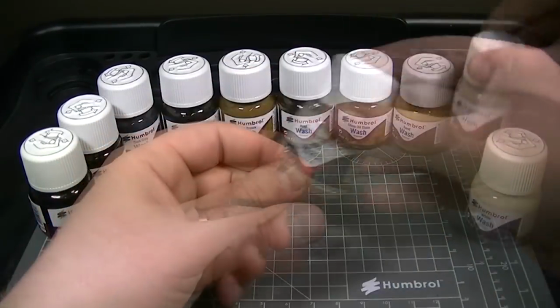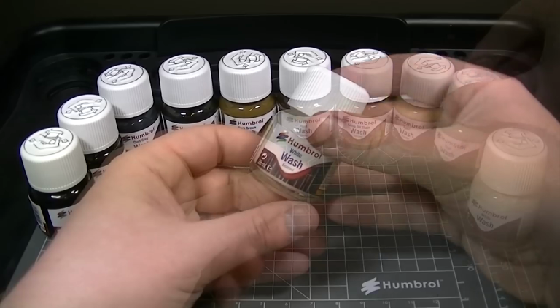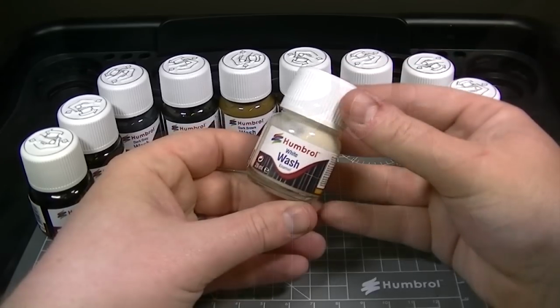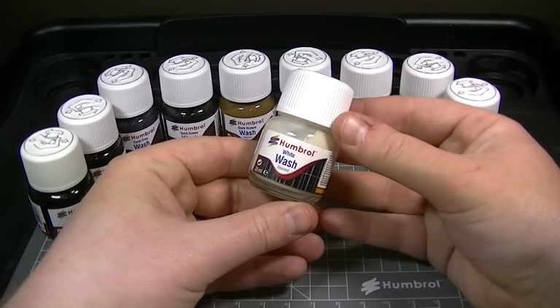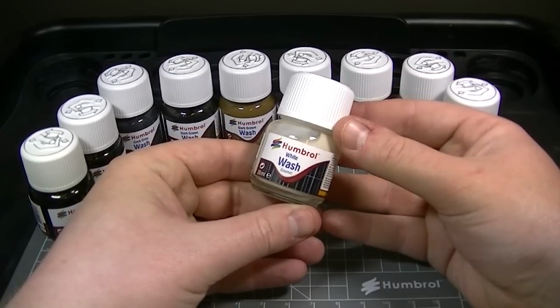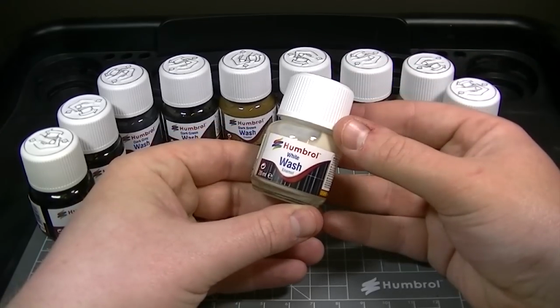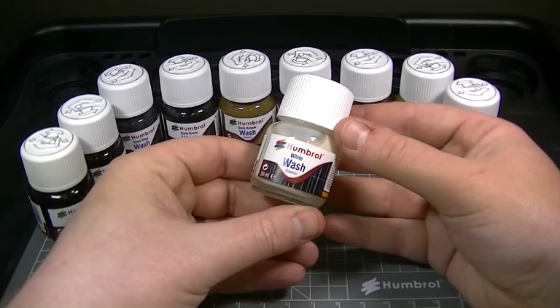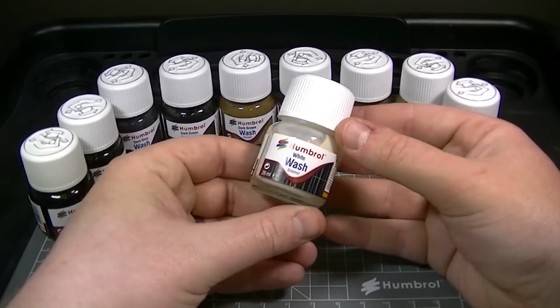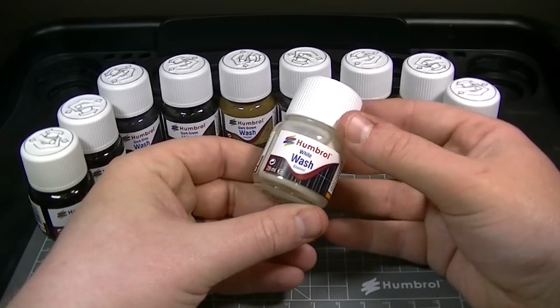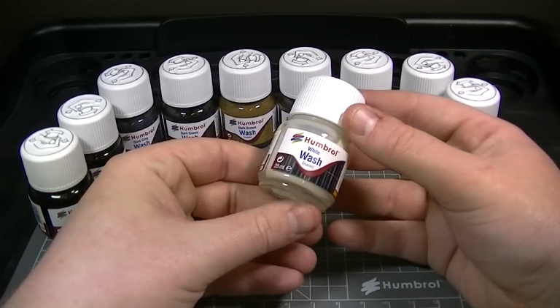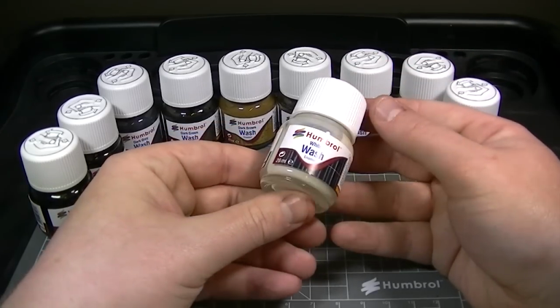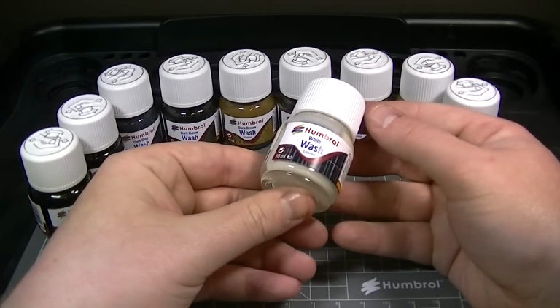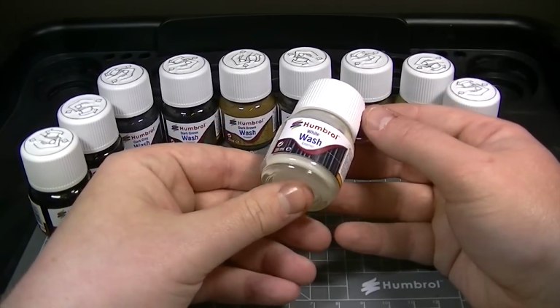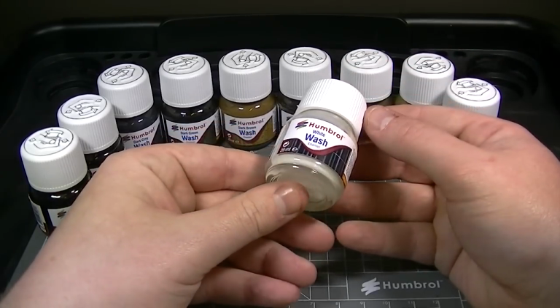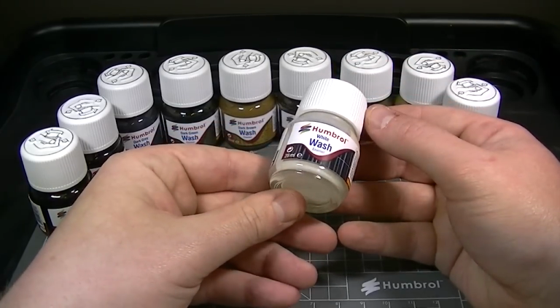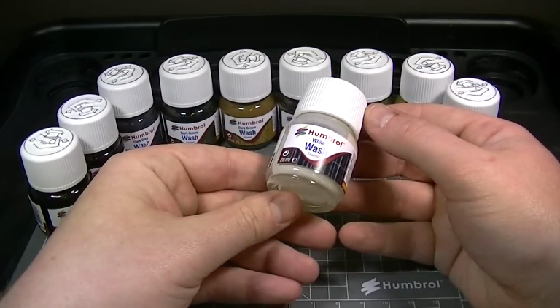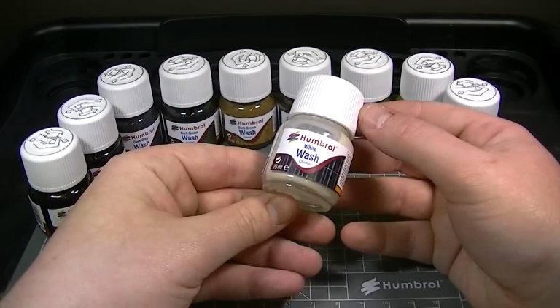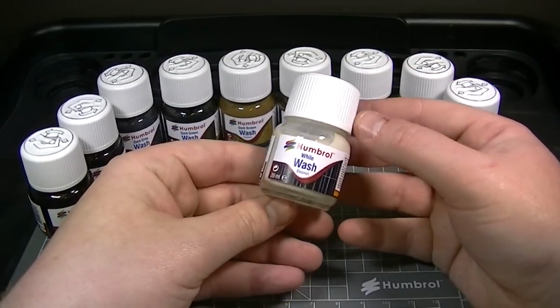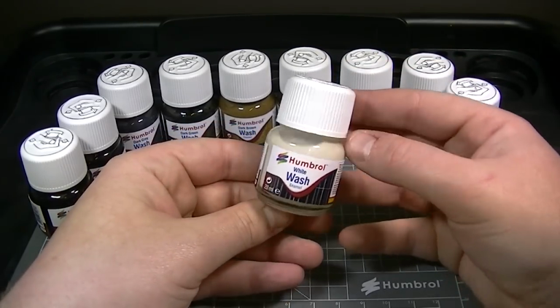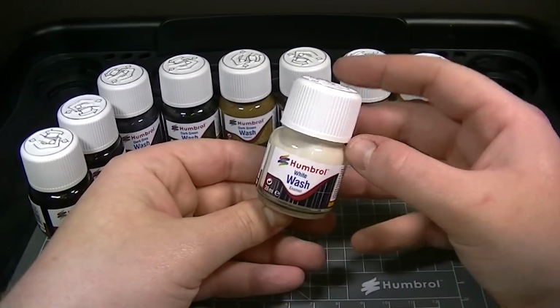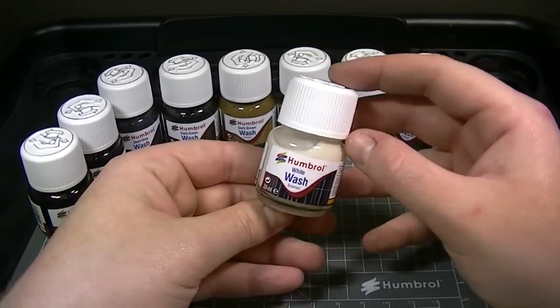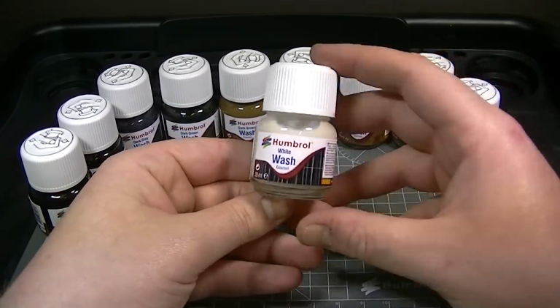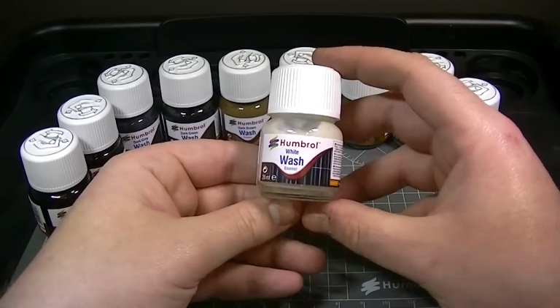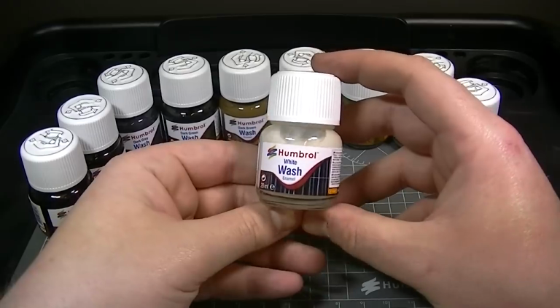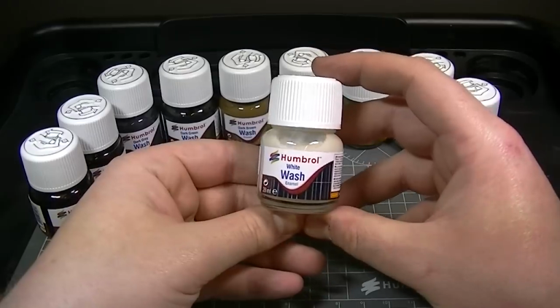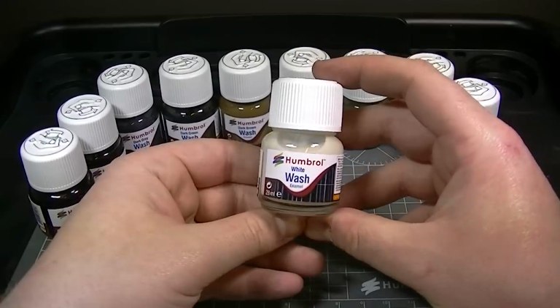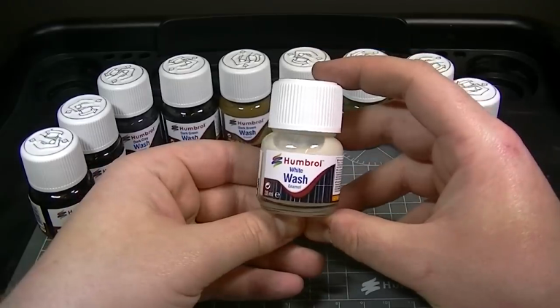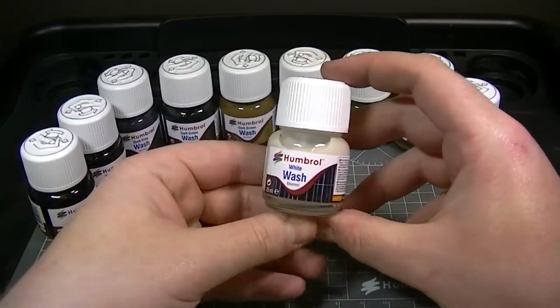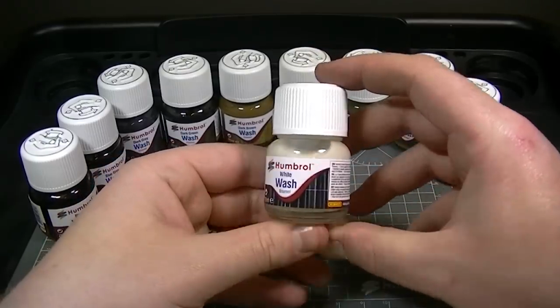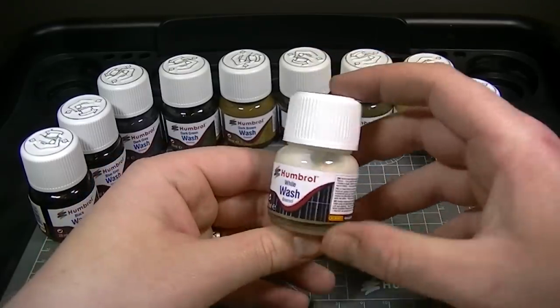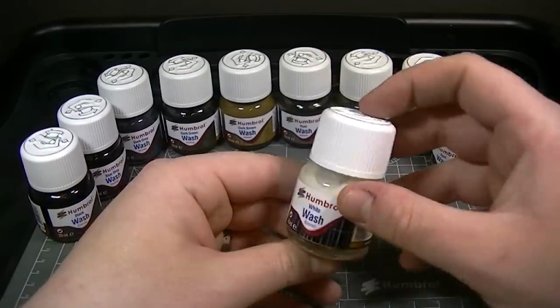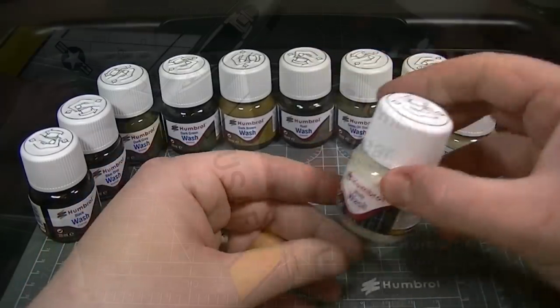And finally, the white wash is perfect for lightening any of the other colours in the range or producing a winter camouflage scheme.